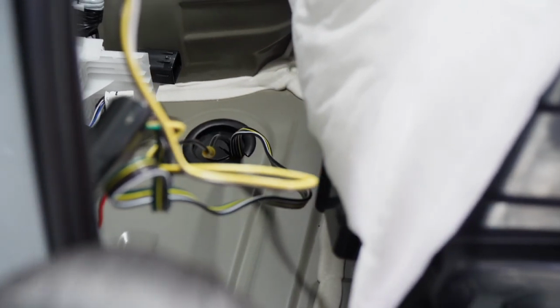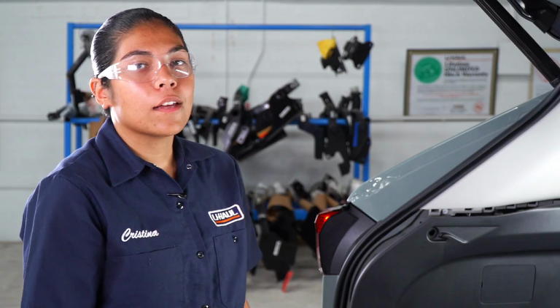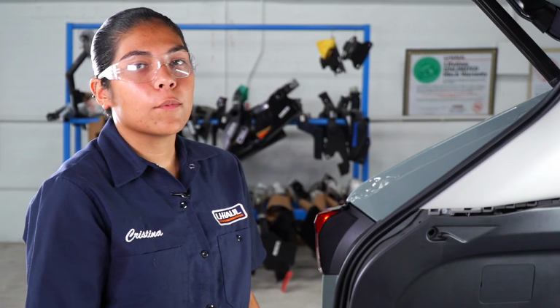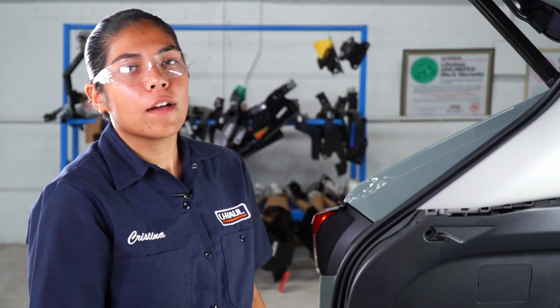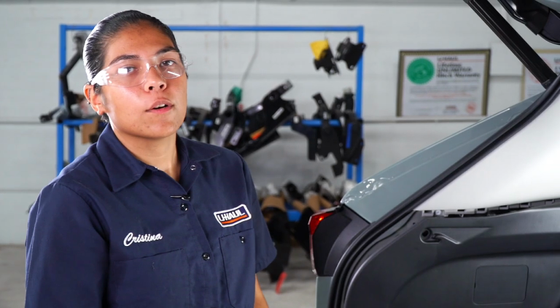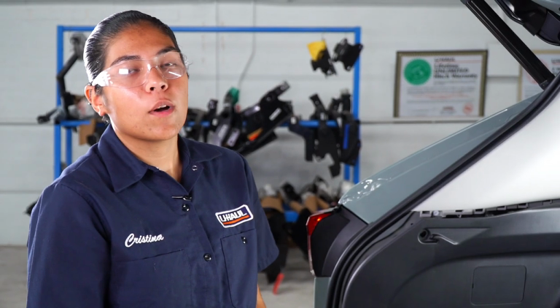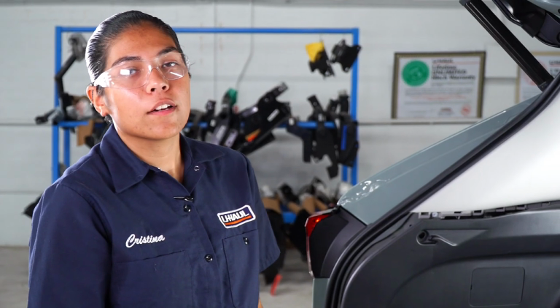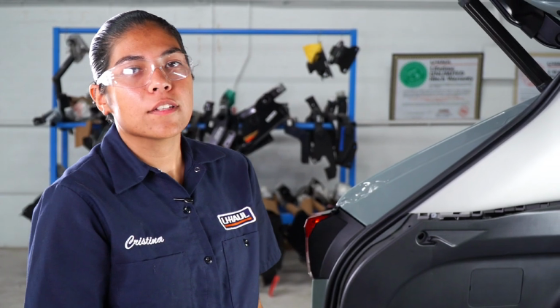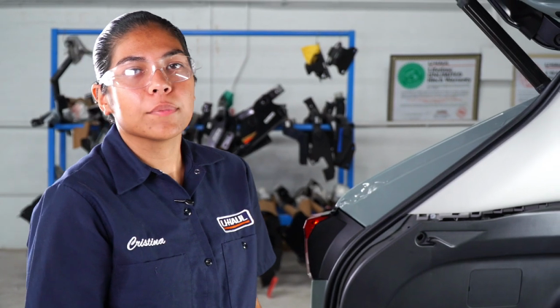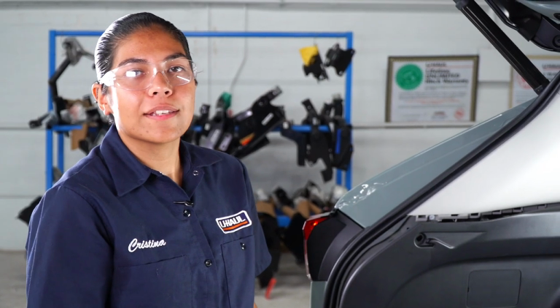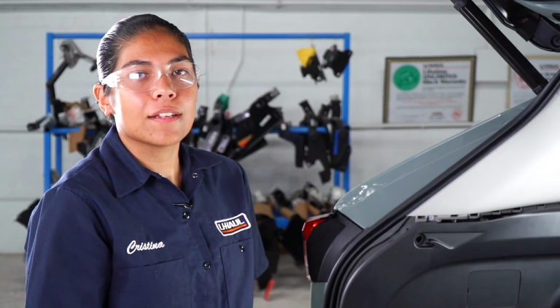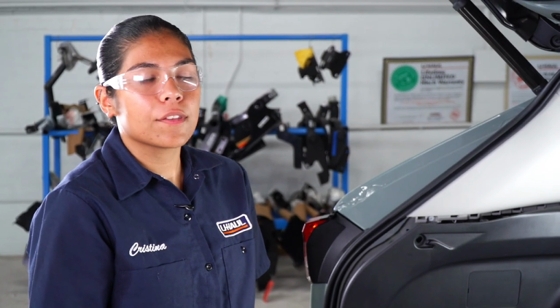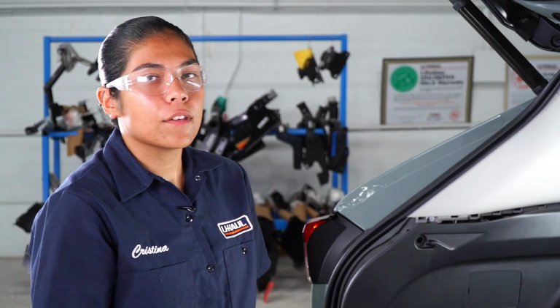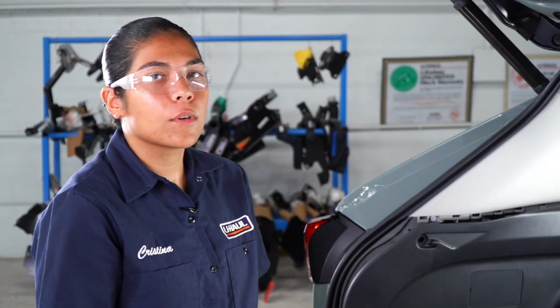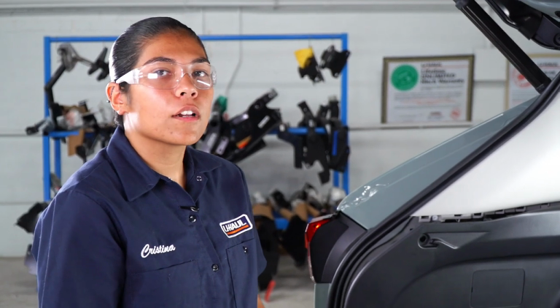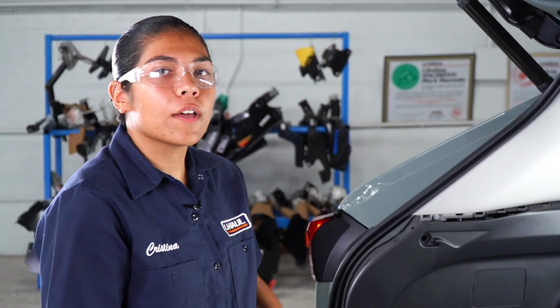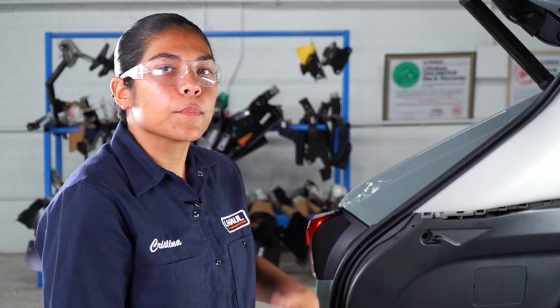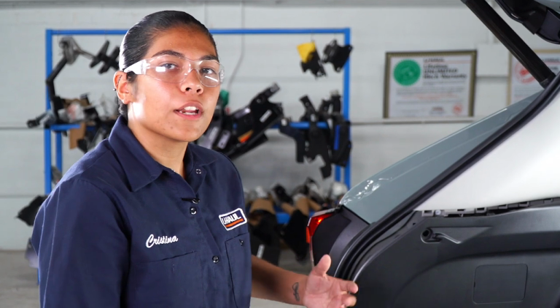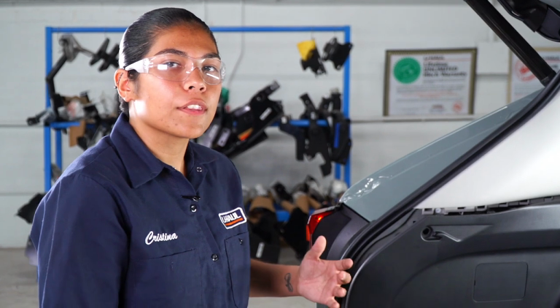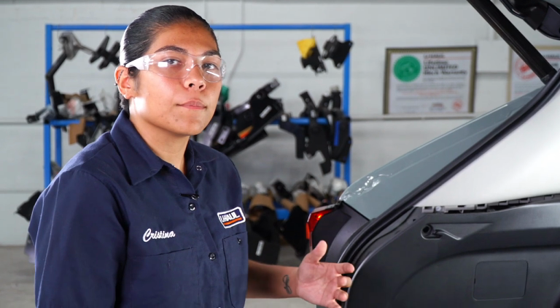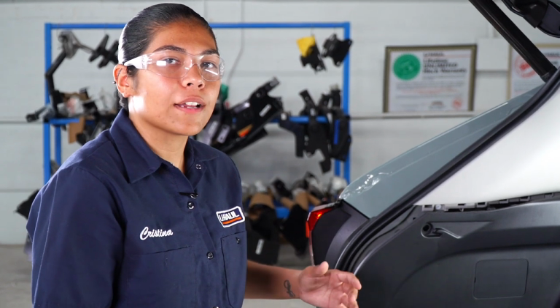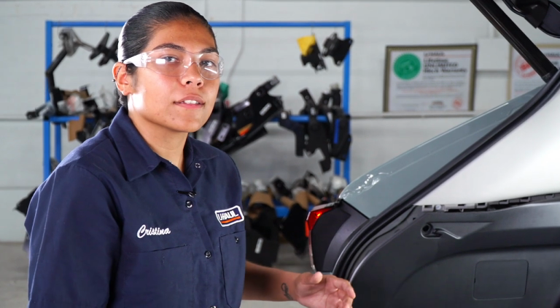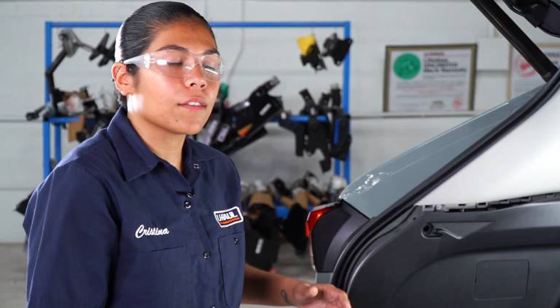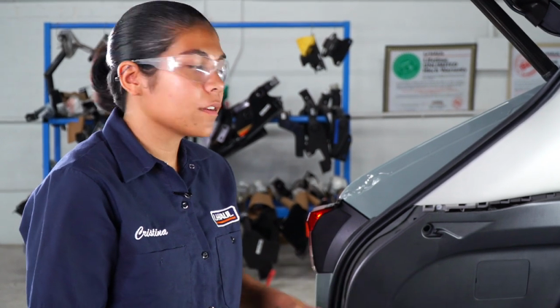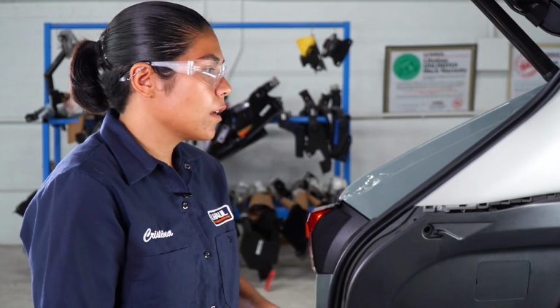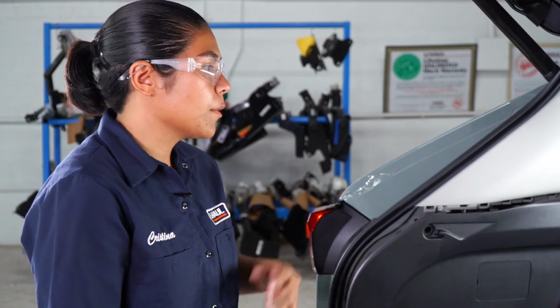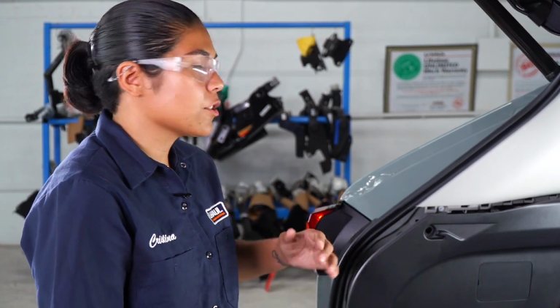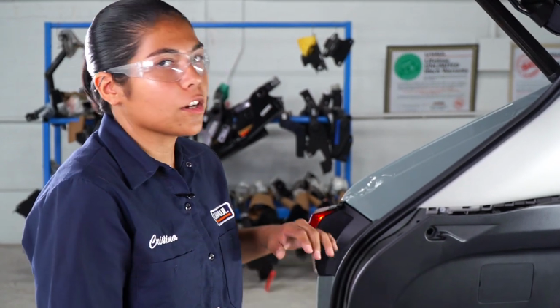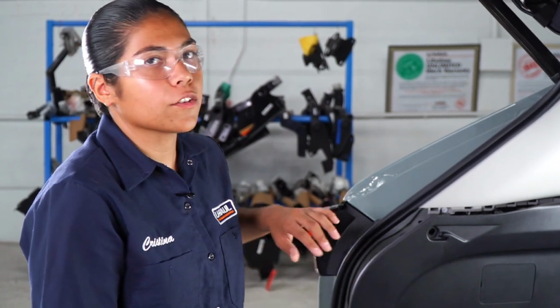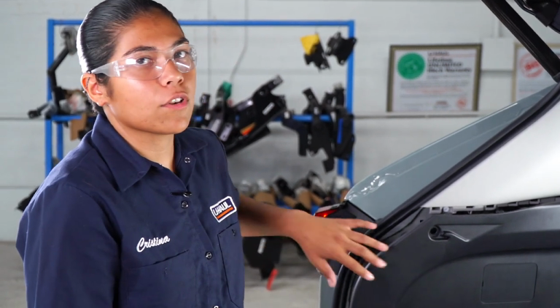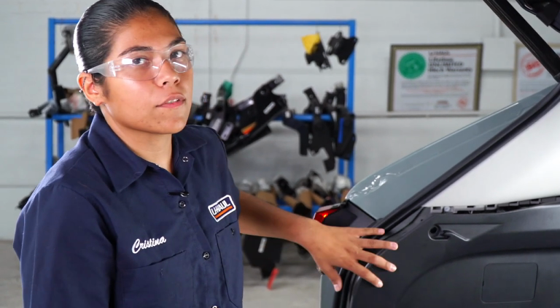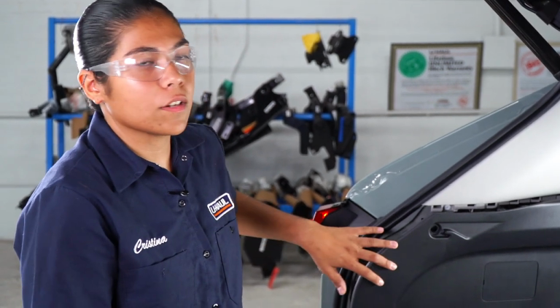Now that we have our wires in place, we're going to go ahead and put everything back together. I'm going to be starting on the driver side.